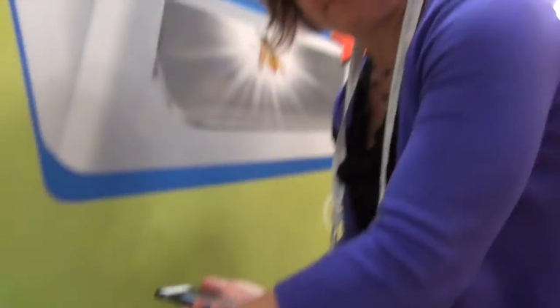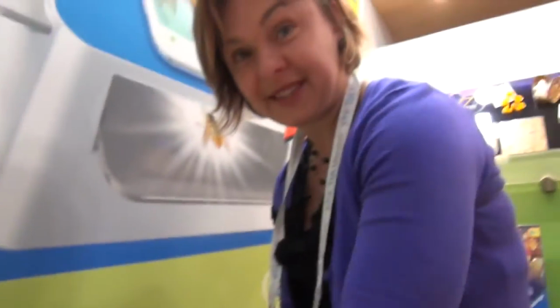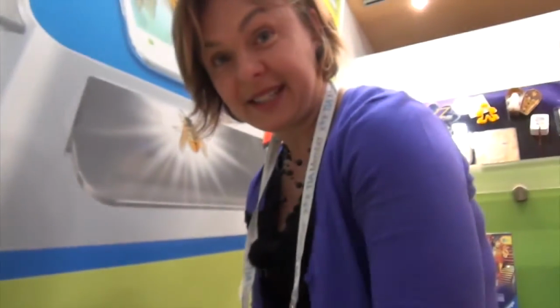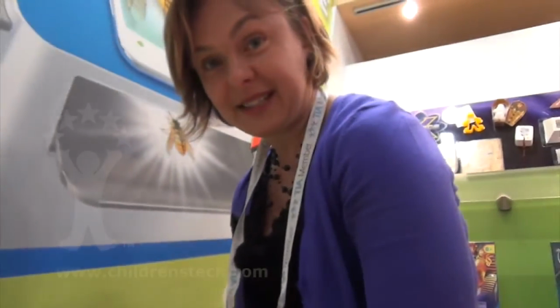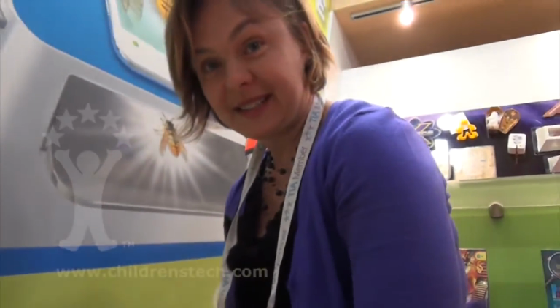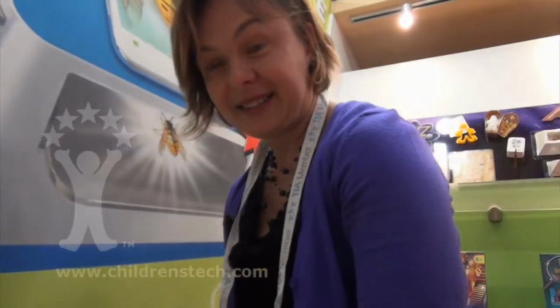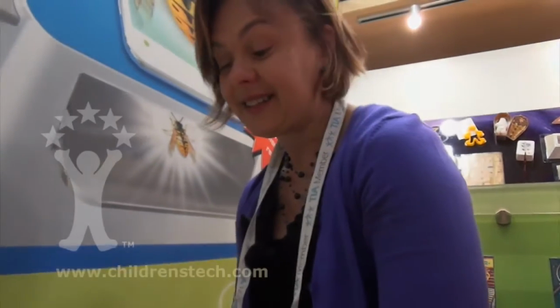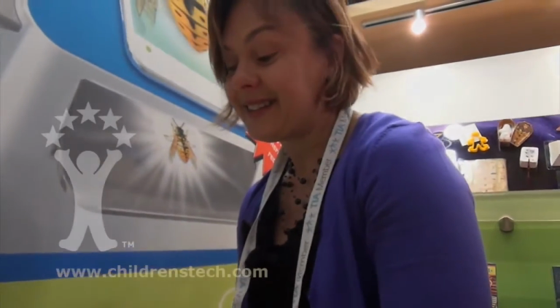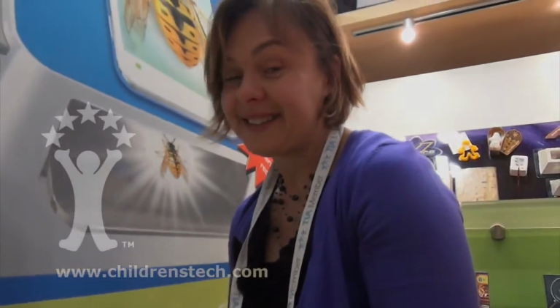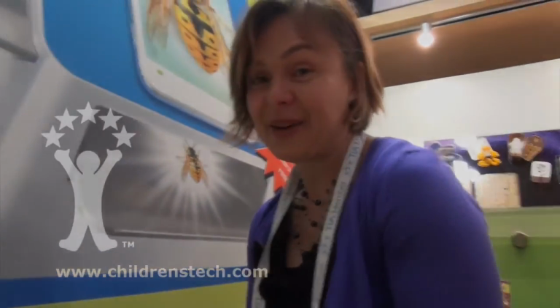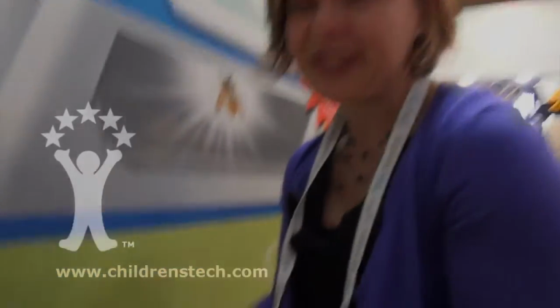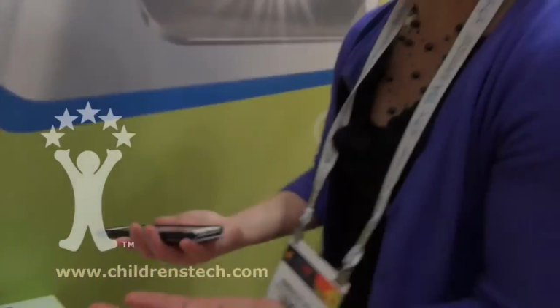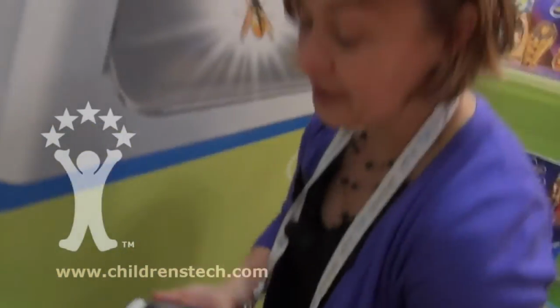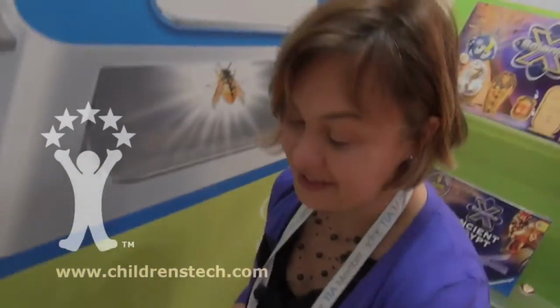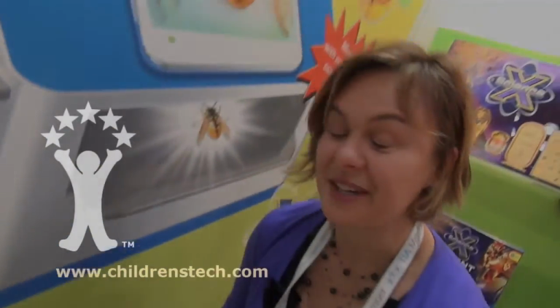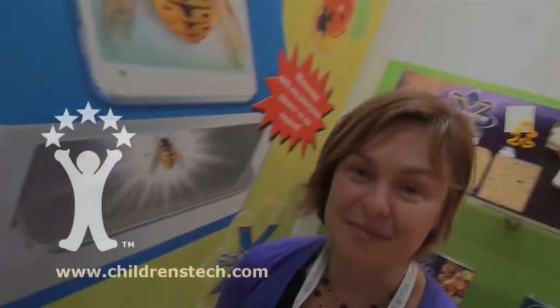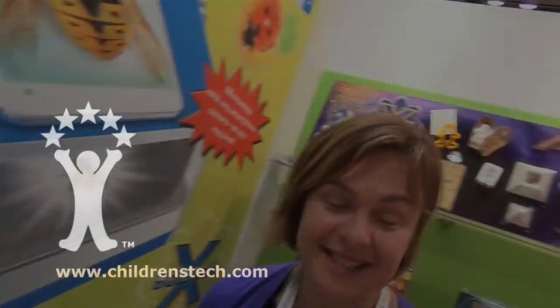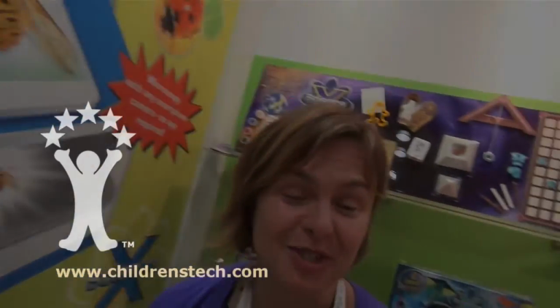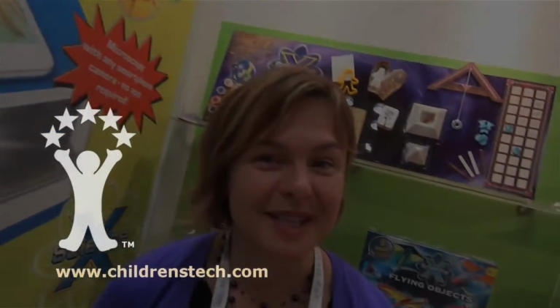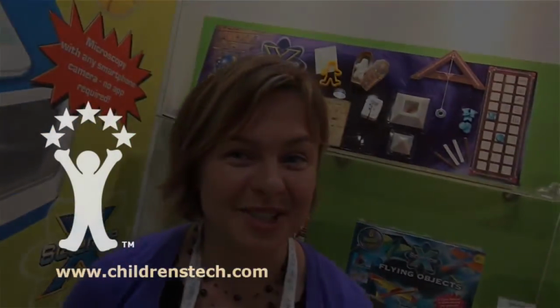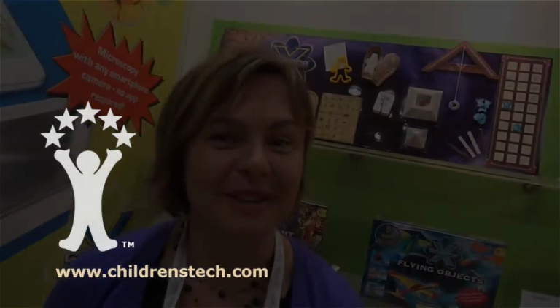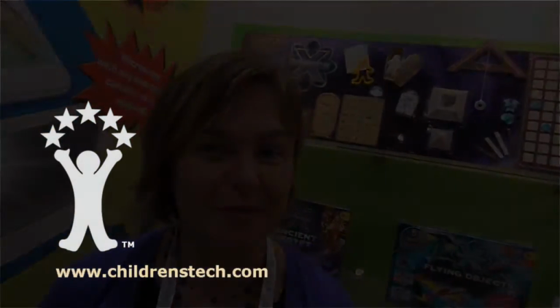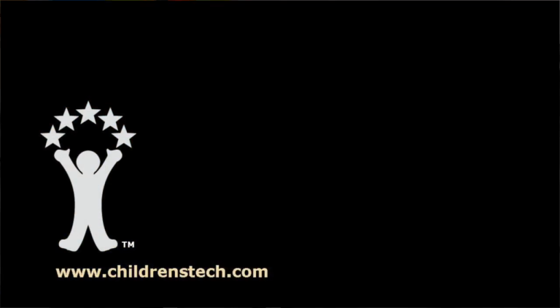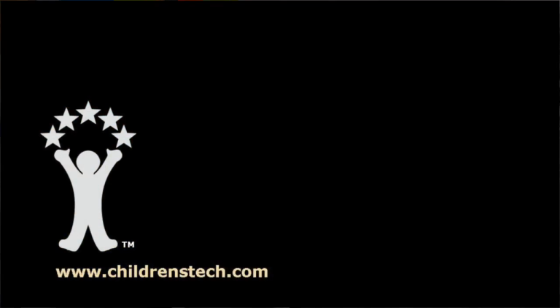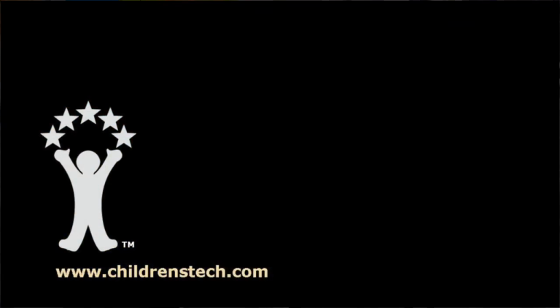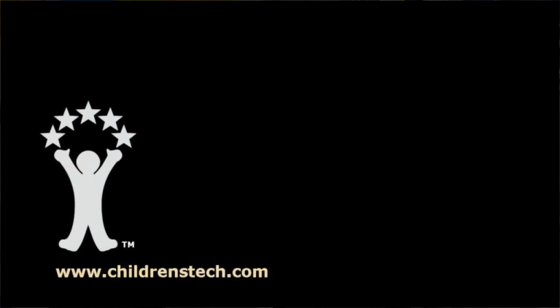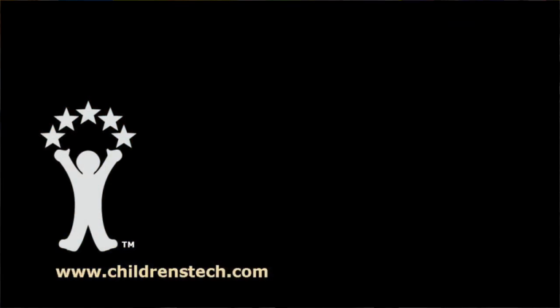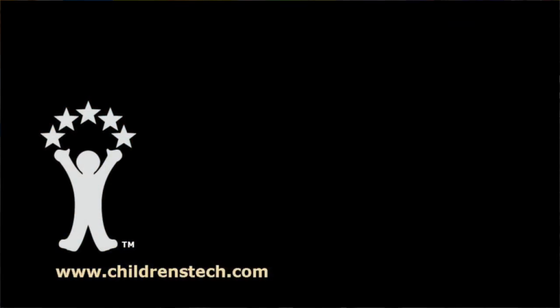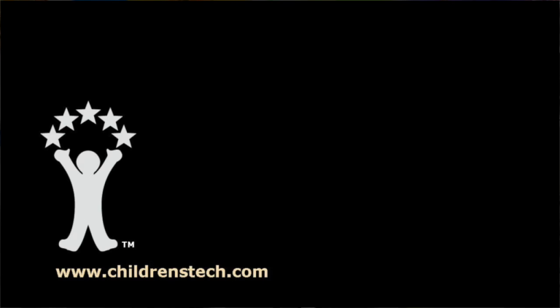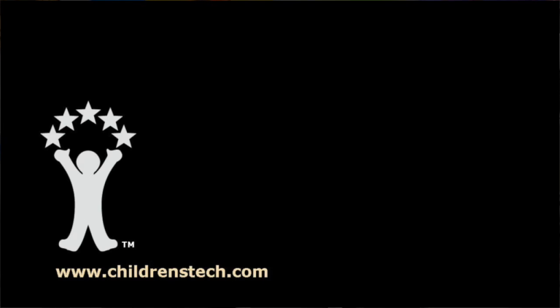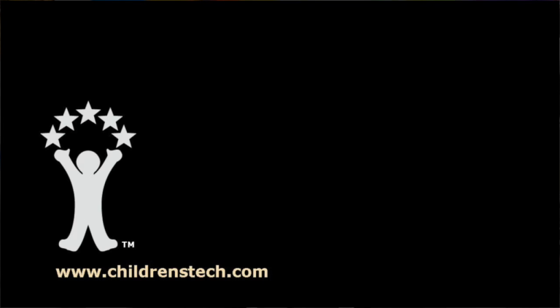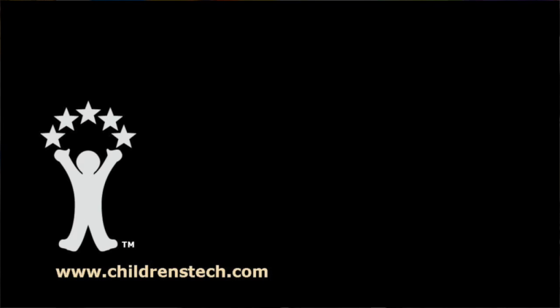More German engineering from Robinsburger. Only the very best German engineering from Robinsburger, for our children. Thank you very much. Sure, thank you very much.